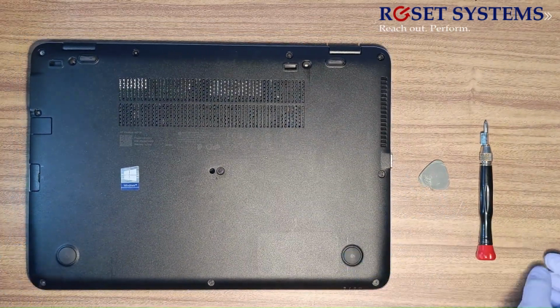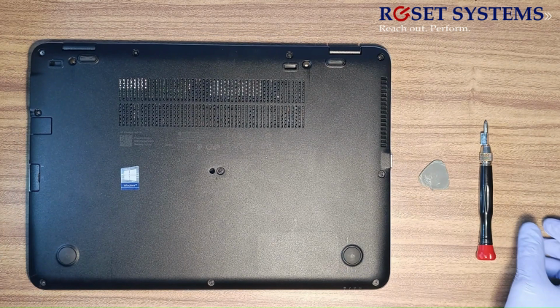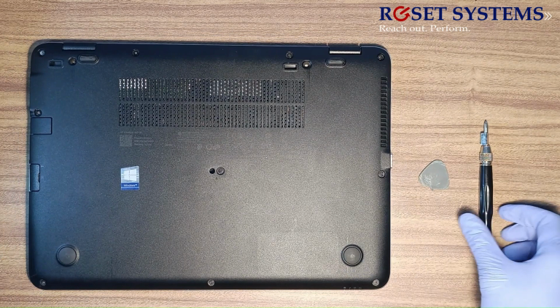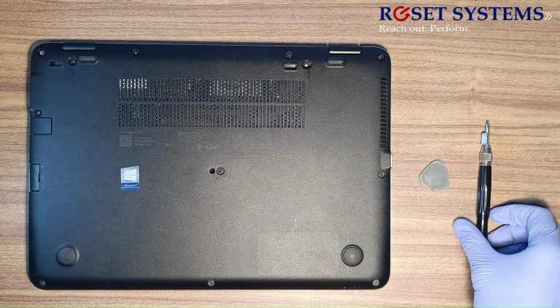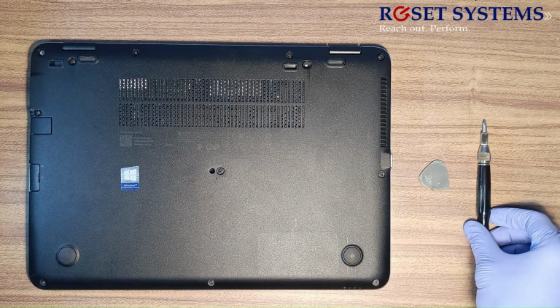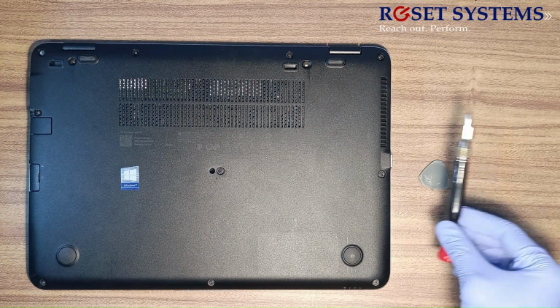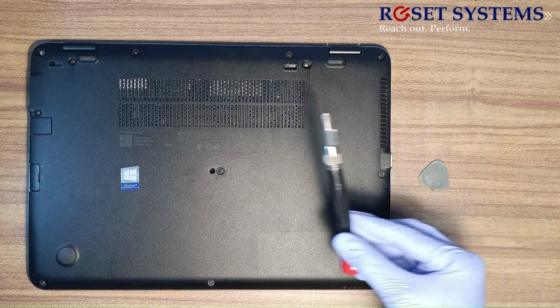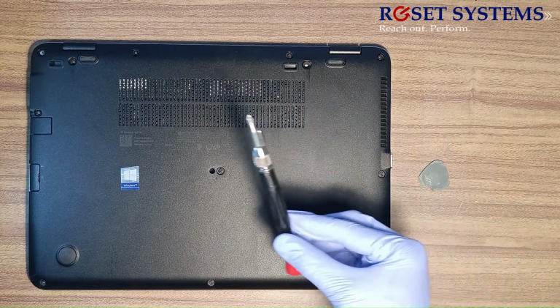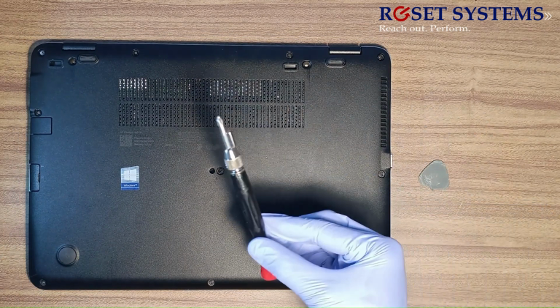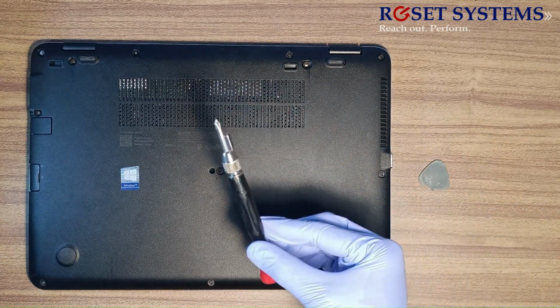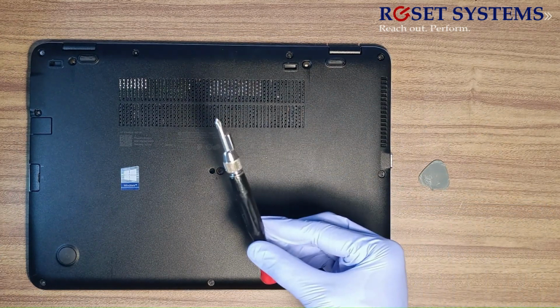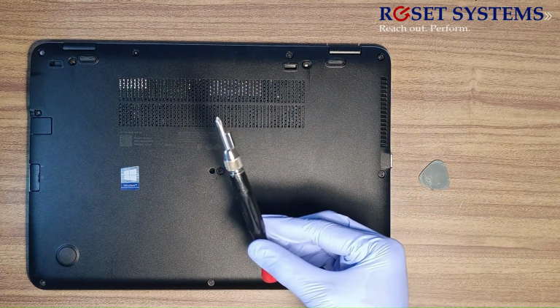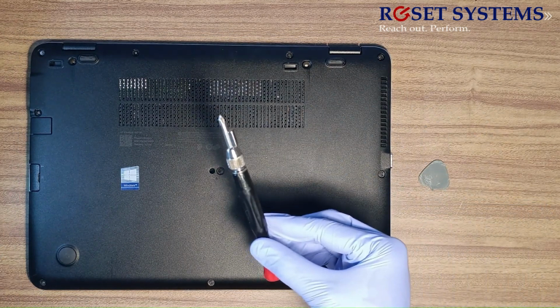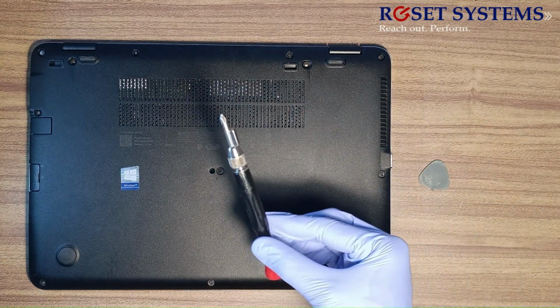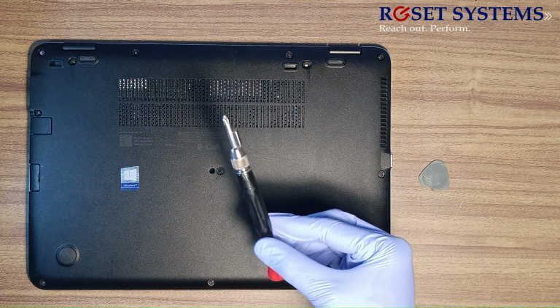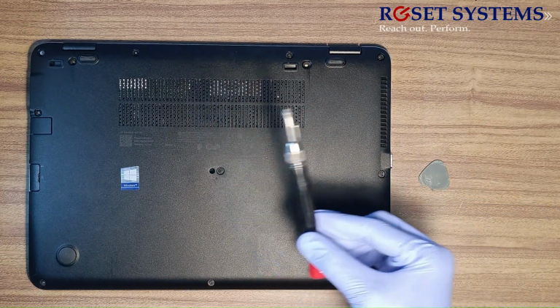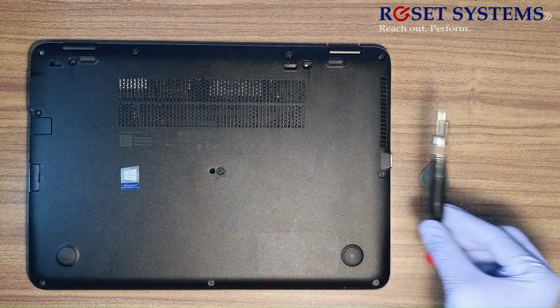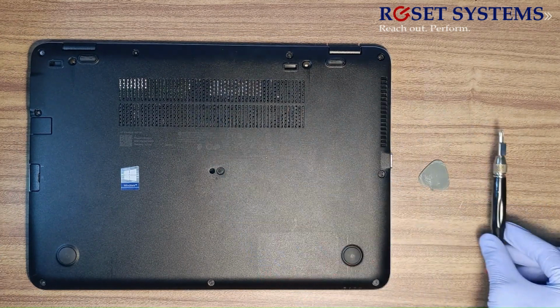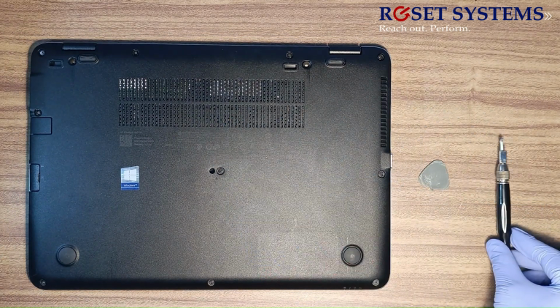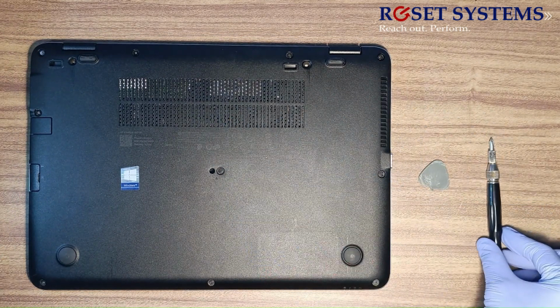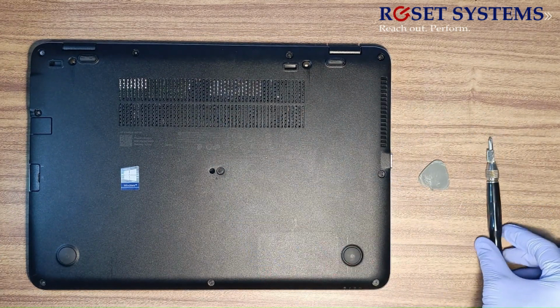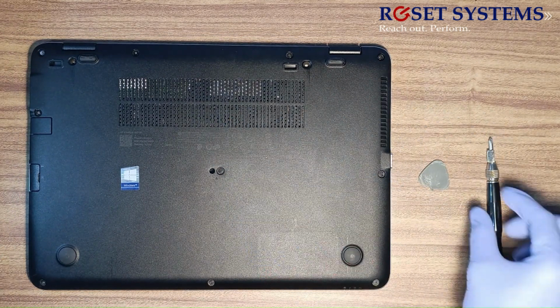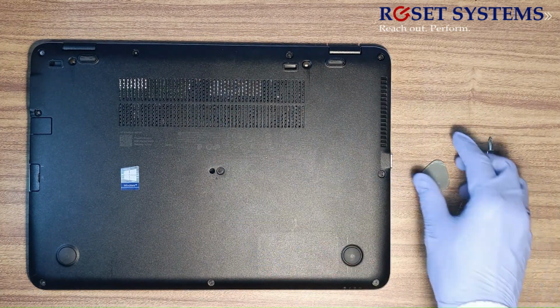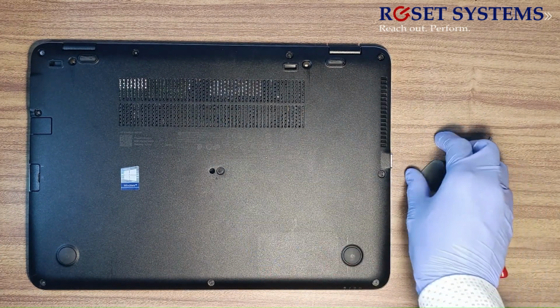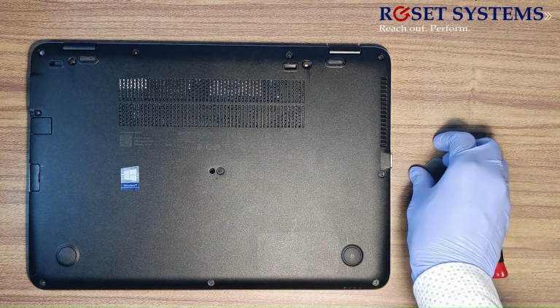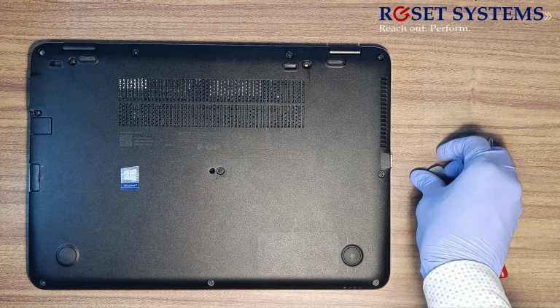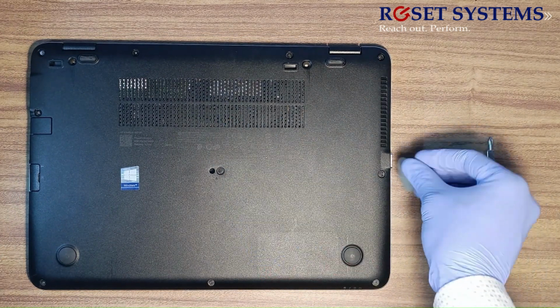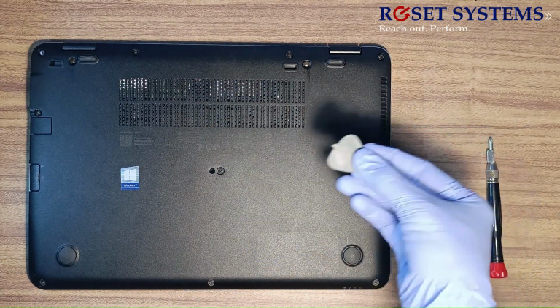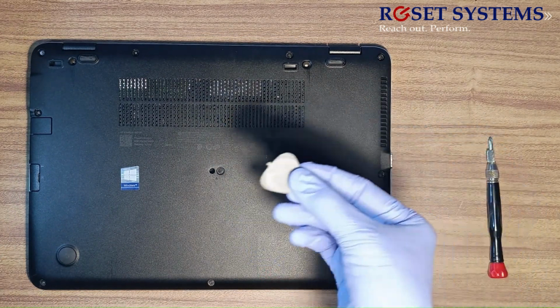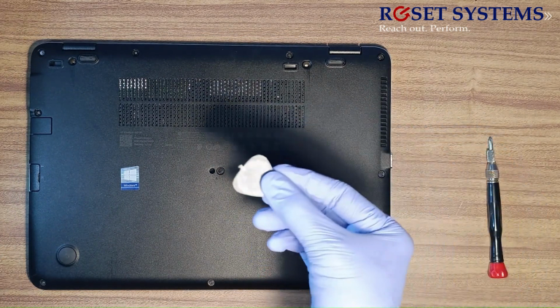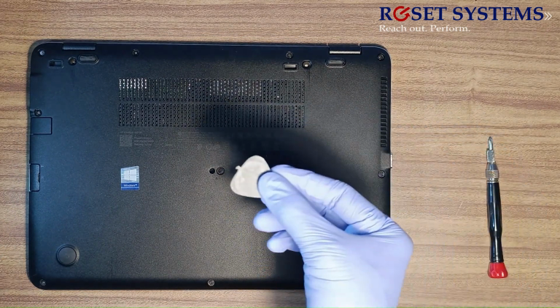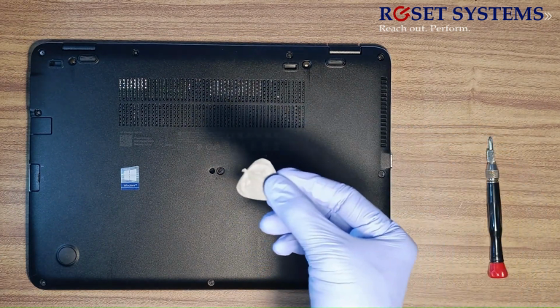Tools required: a laptop screwdriver and a laptop cover opener.